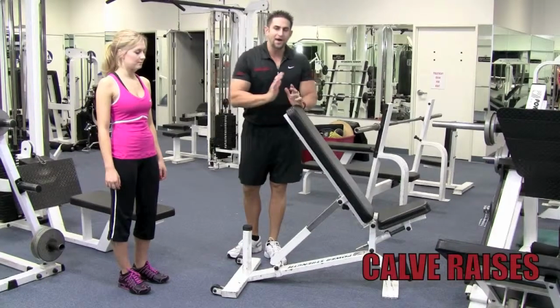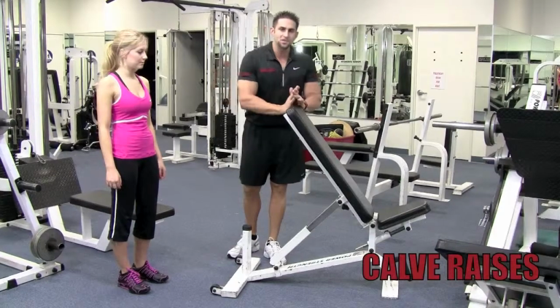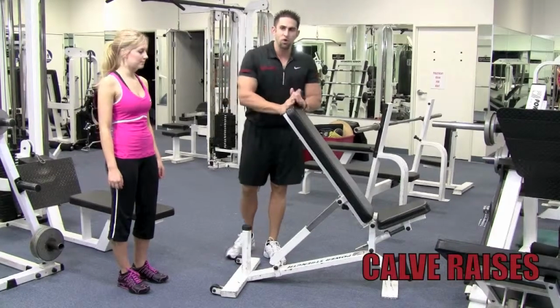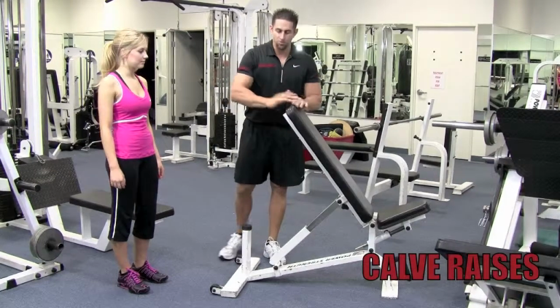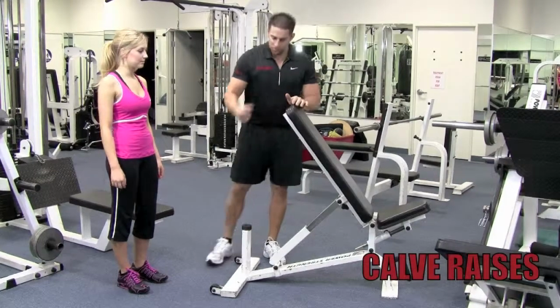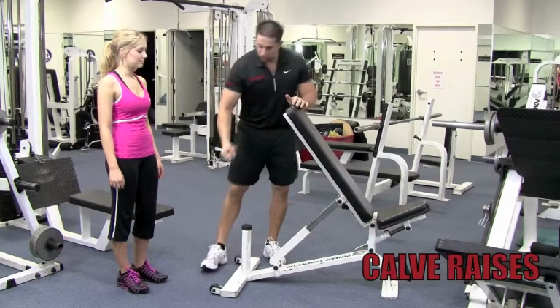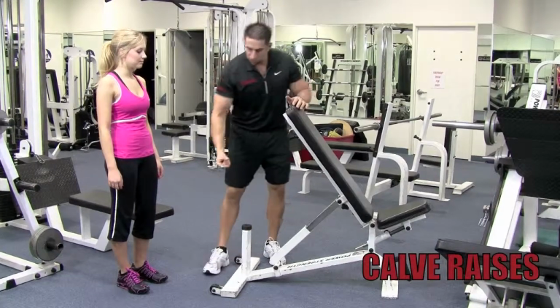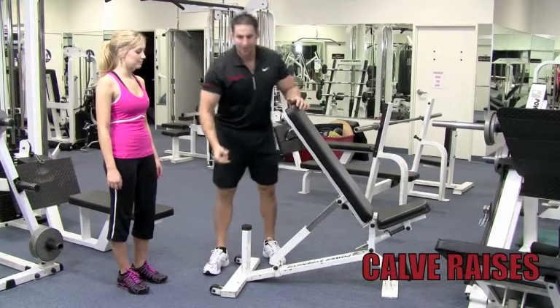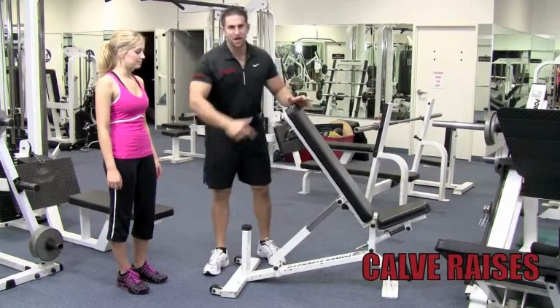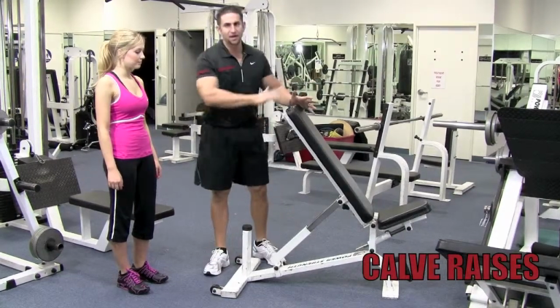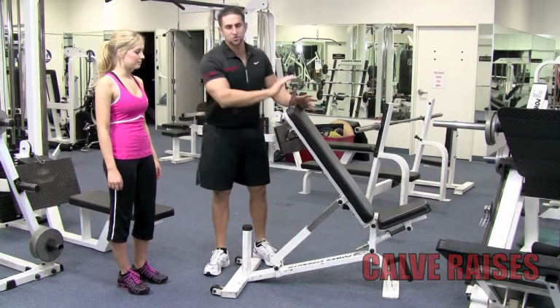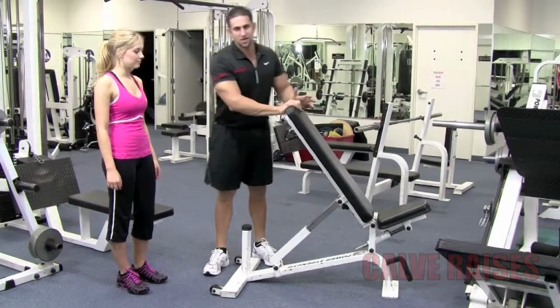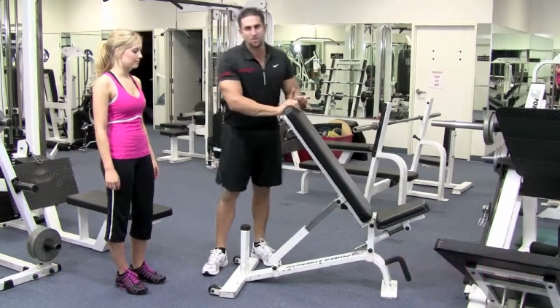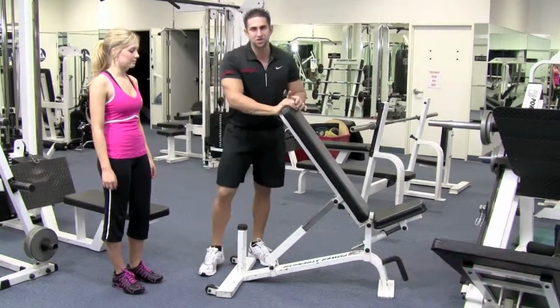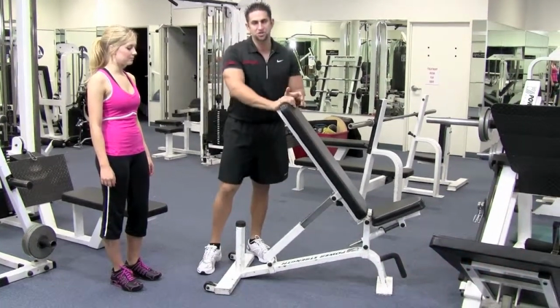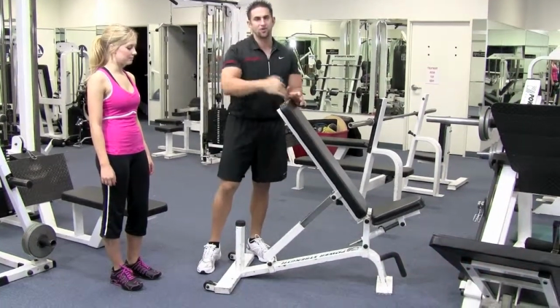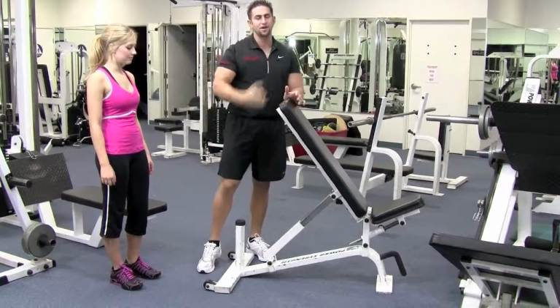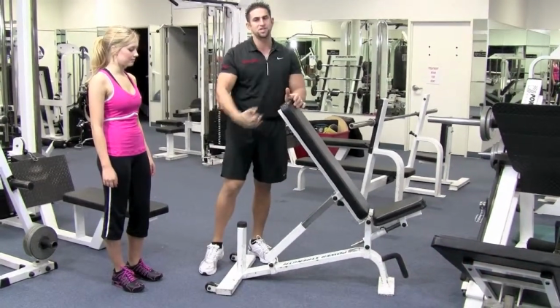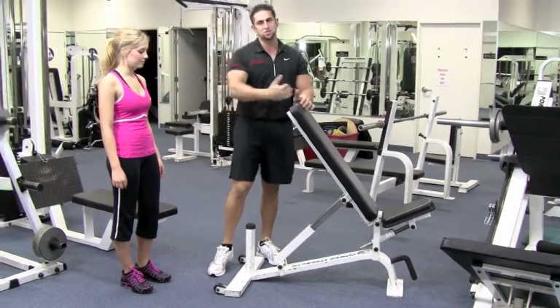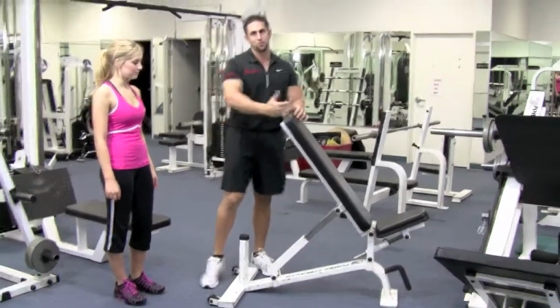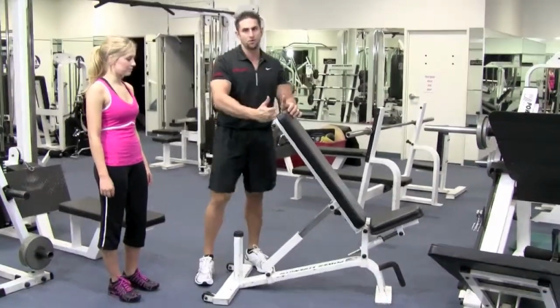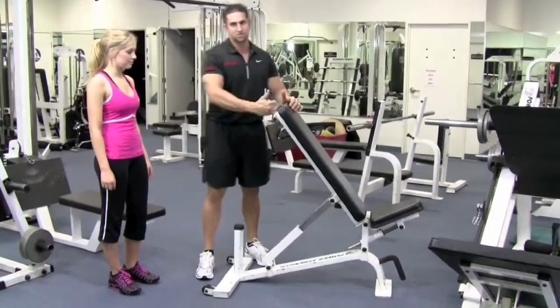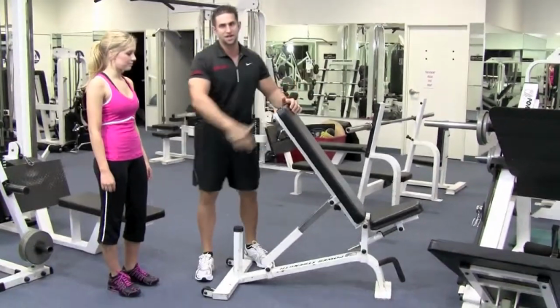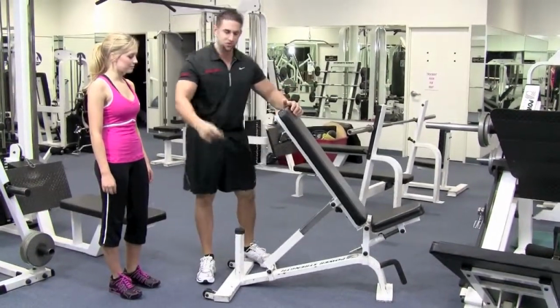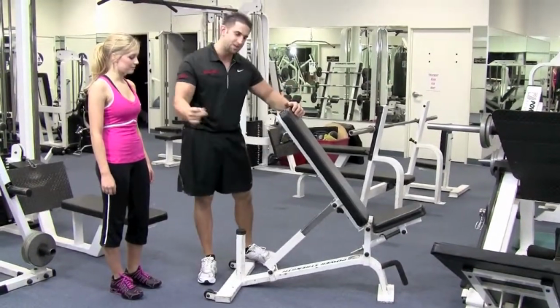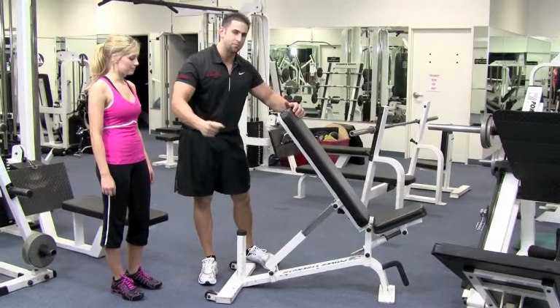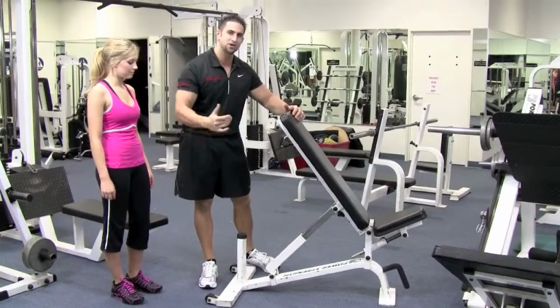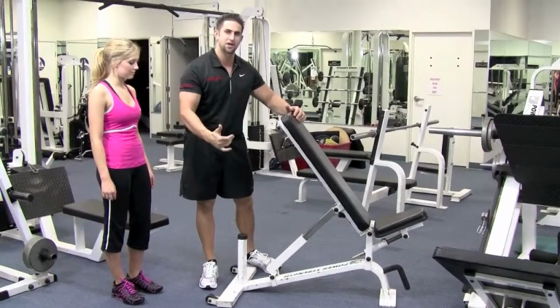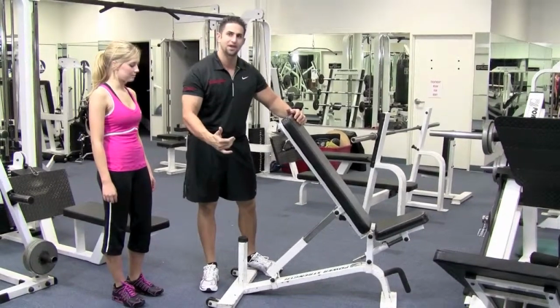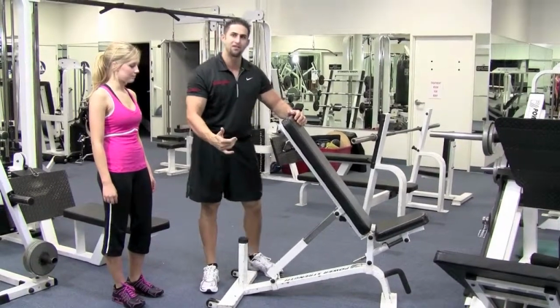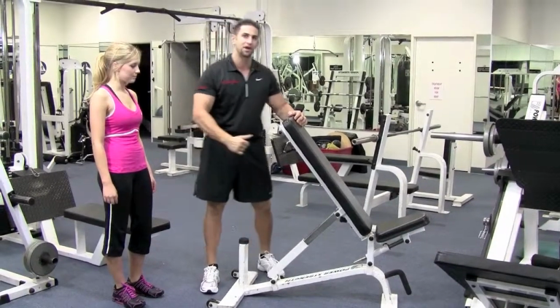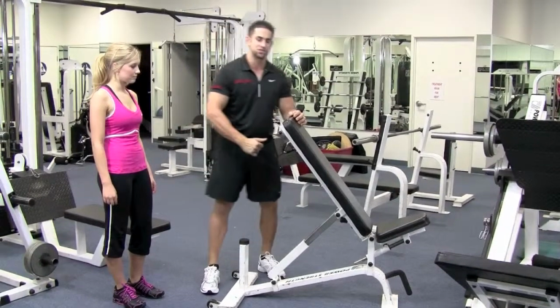Find somewhere where there's a little ledge. I like using a bench because it's very accessible in the middle of sets — you just hit a set of calf raises.